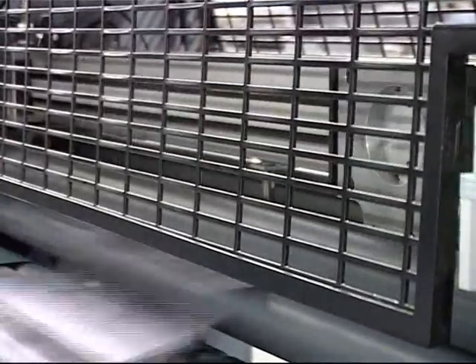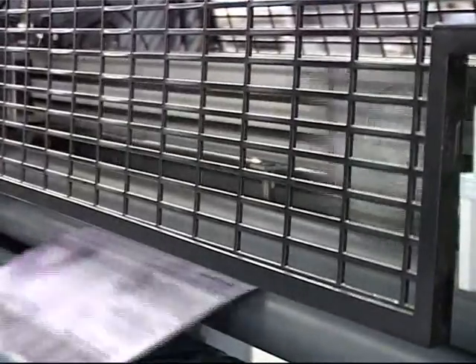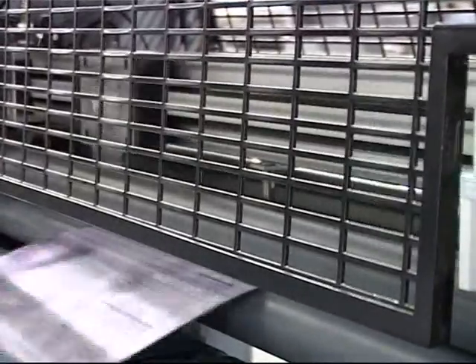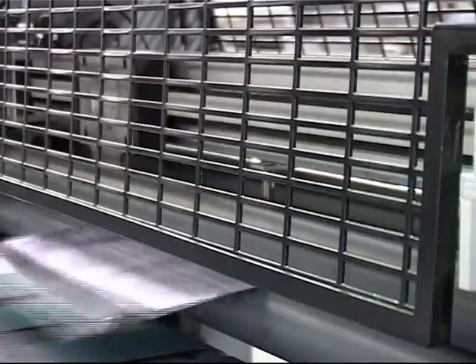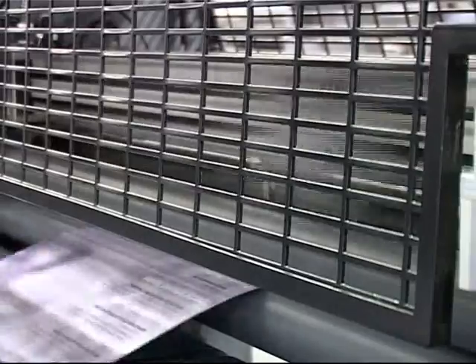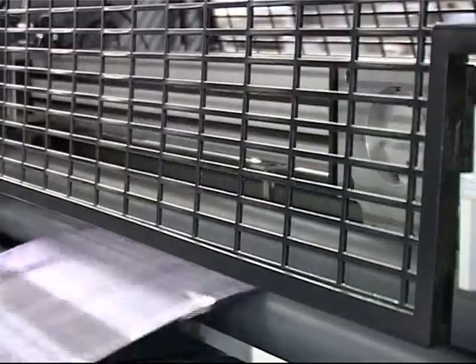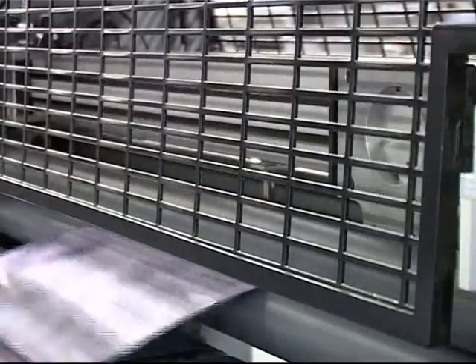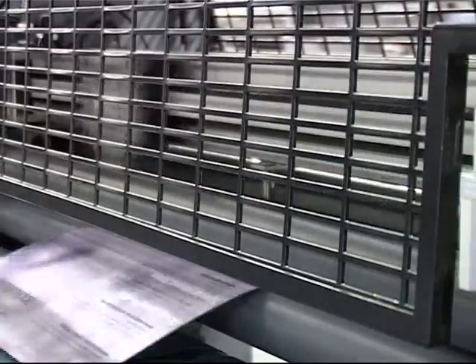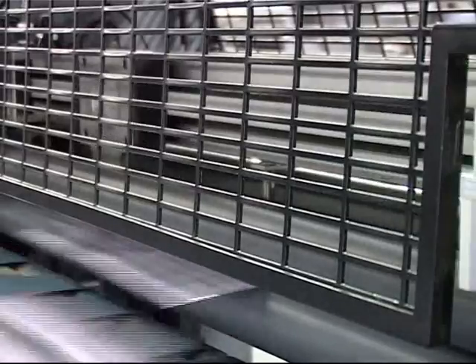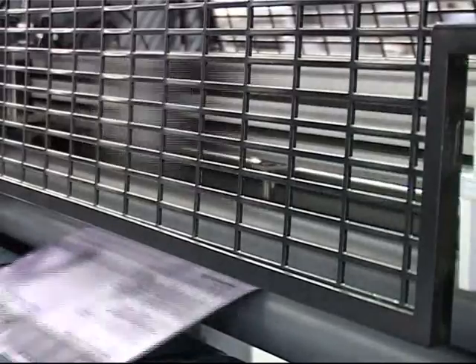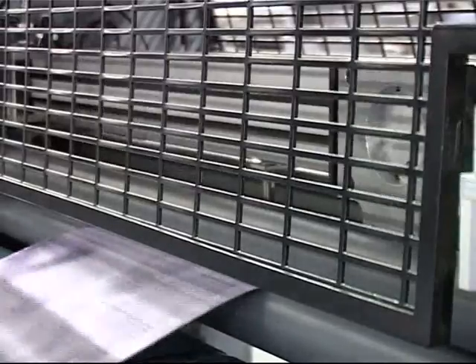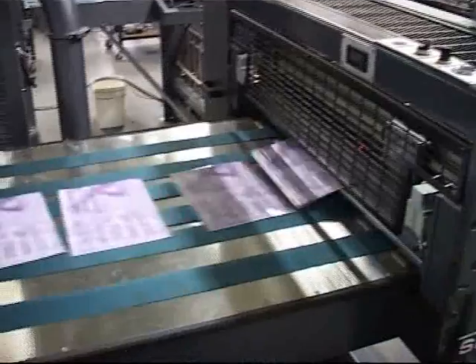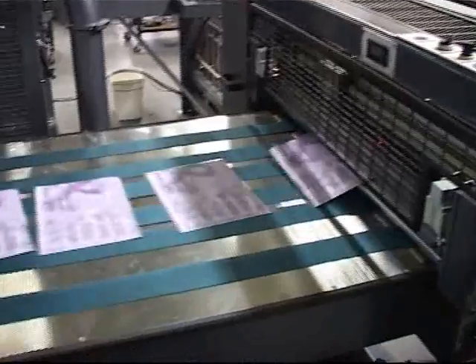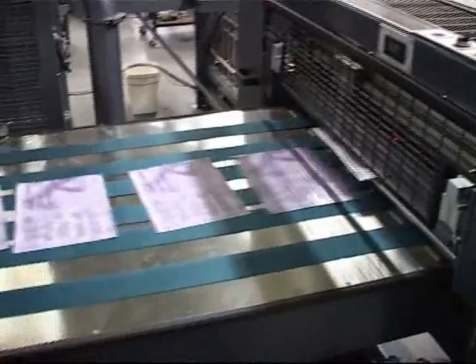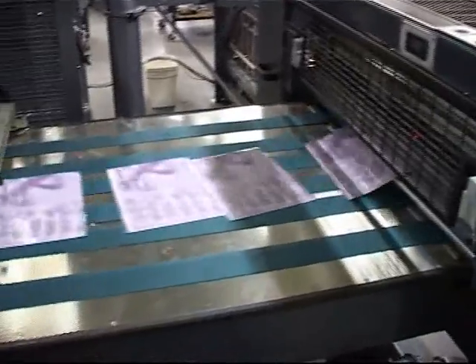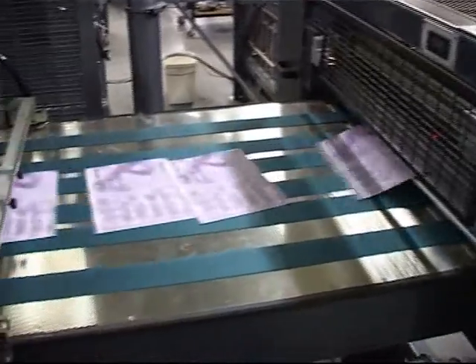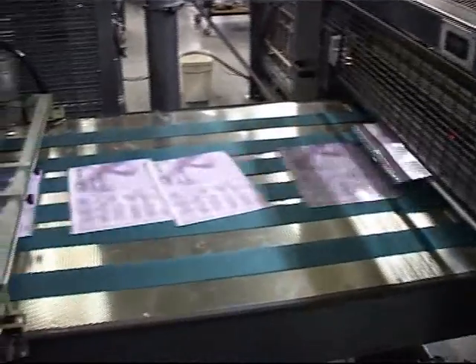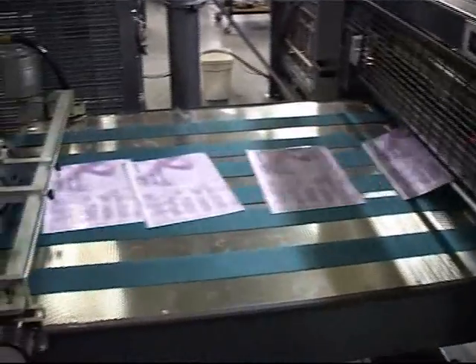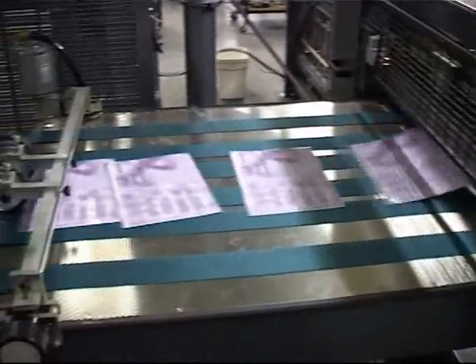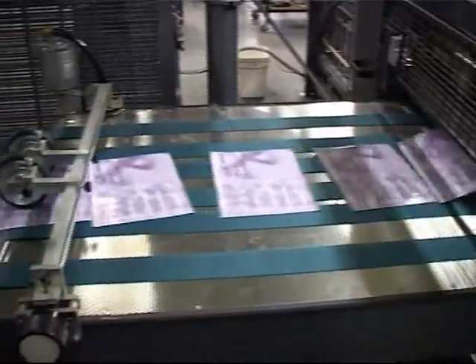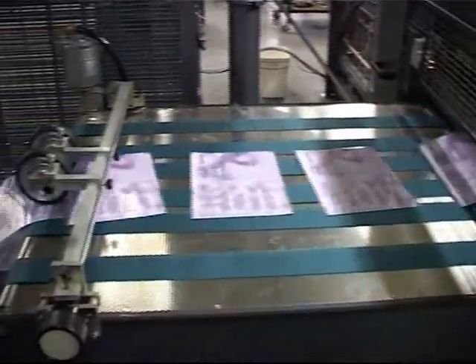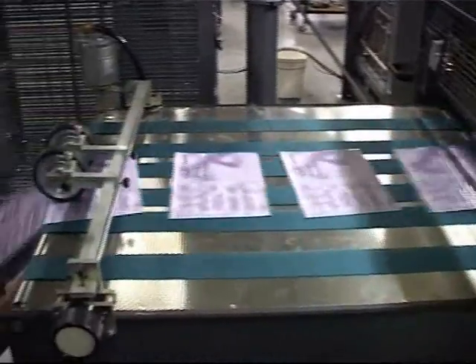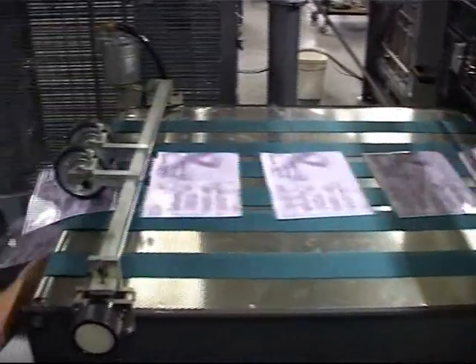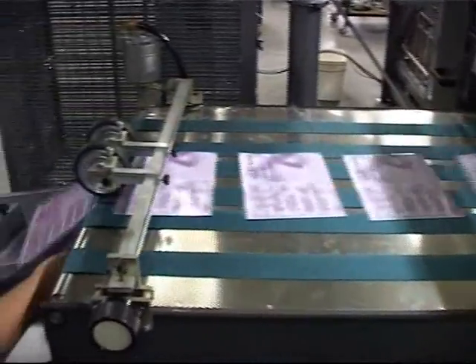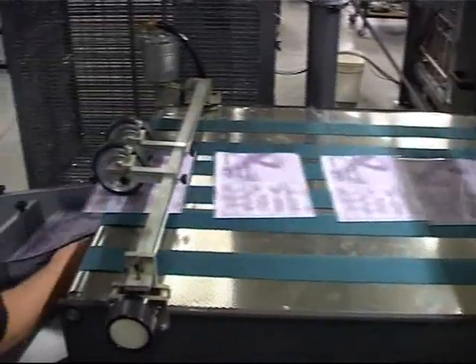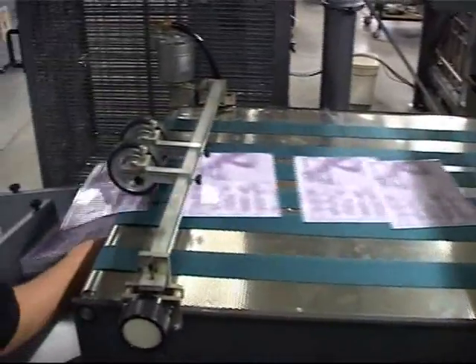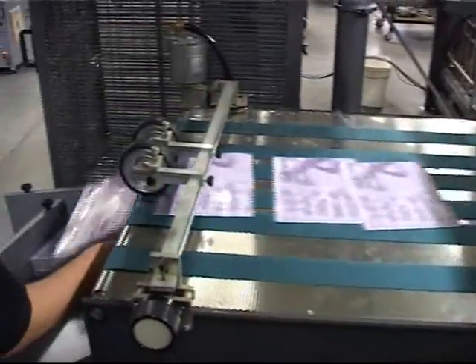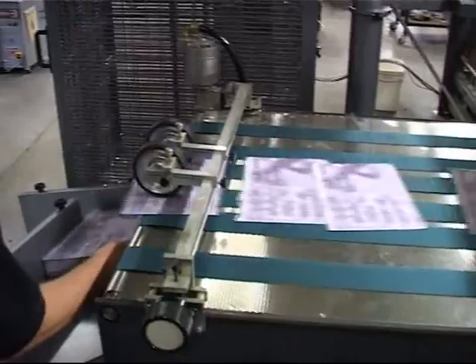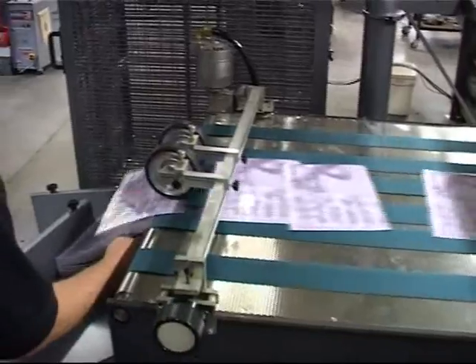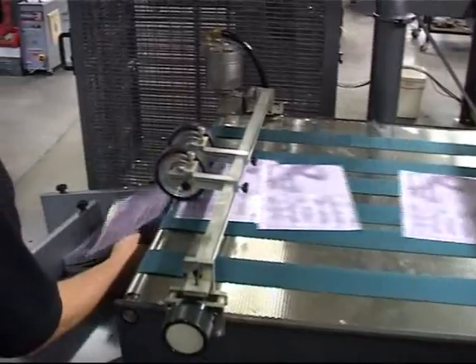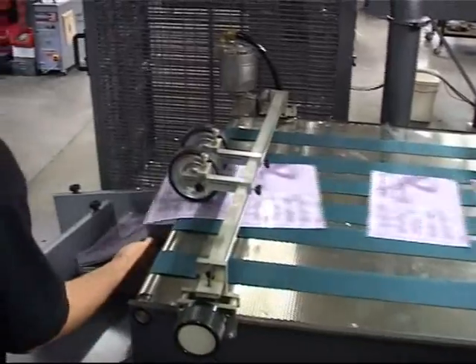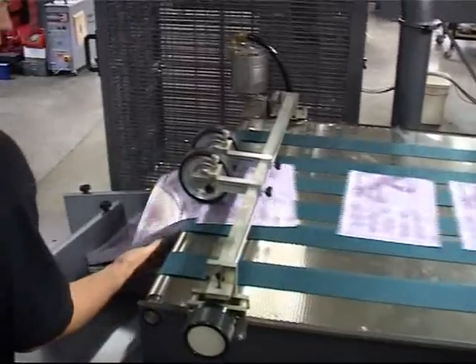The sheets are then delivered onto a speed-adjustable shingle table and into a vibrating jogger.